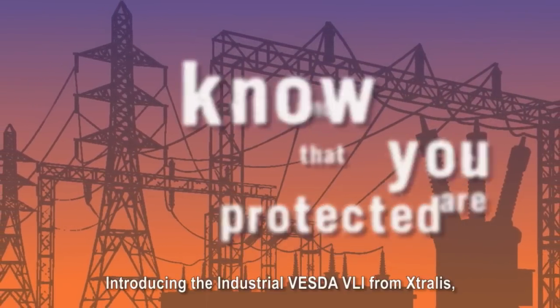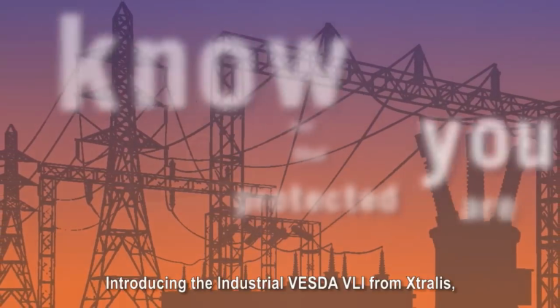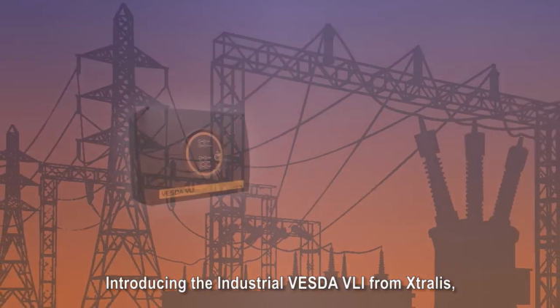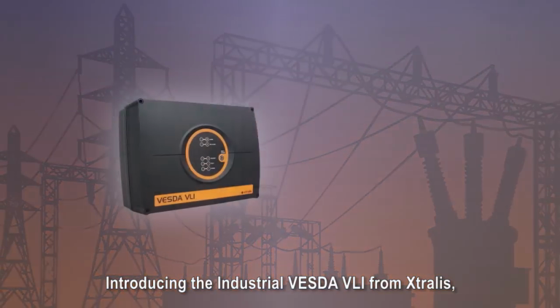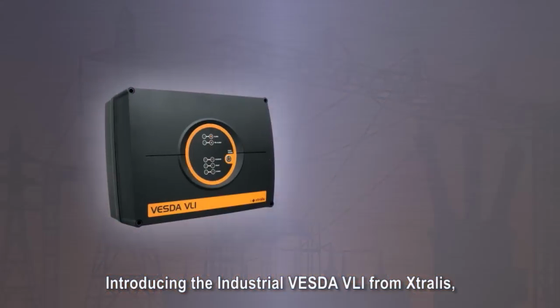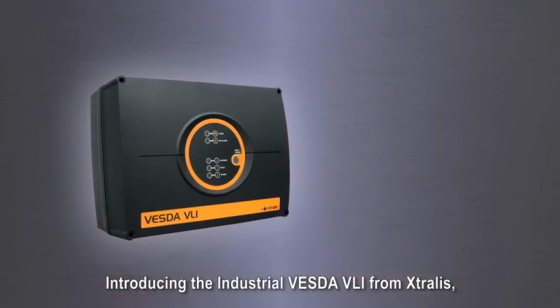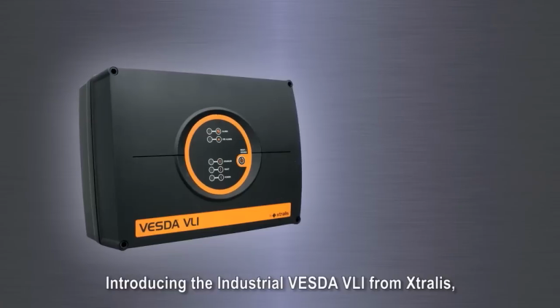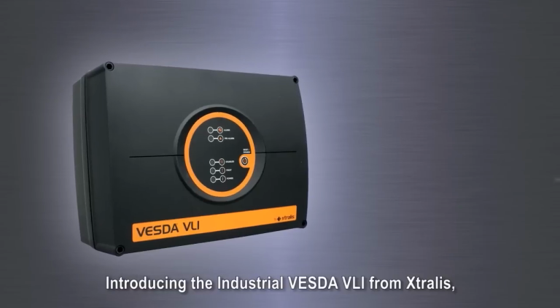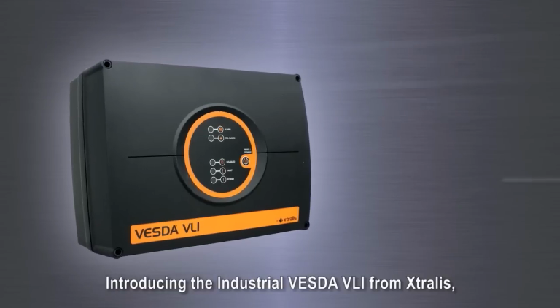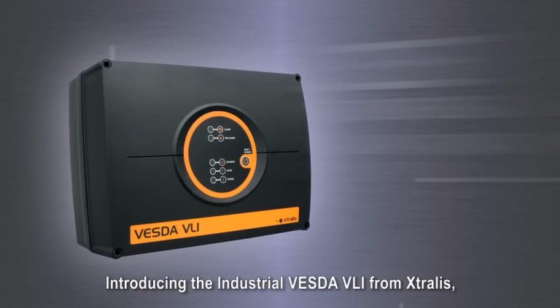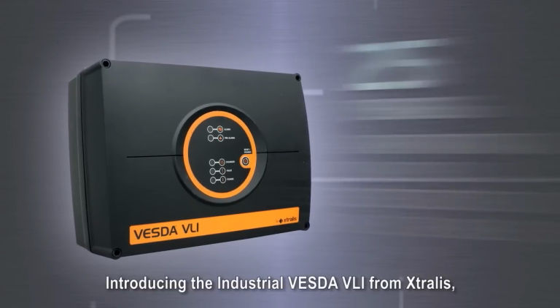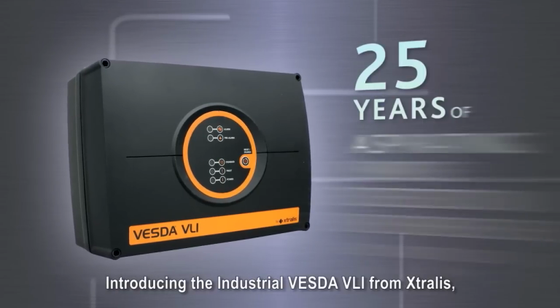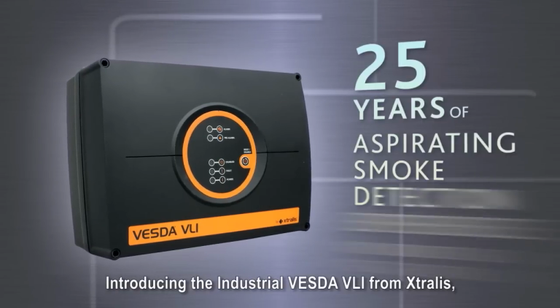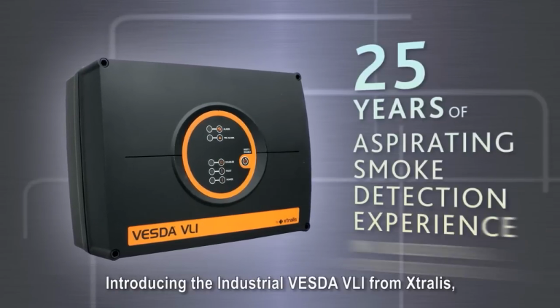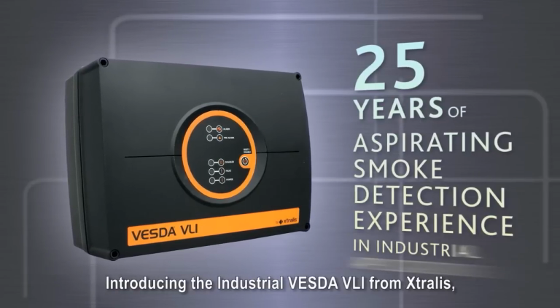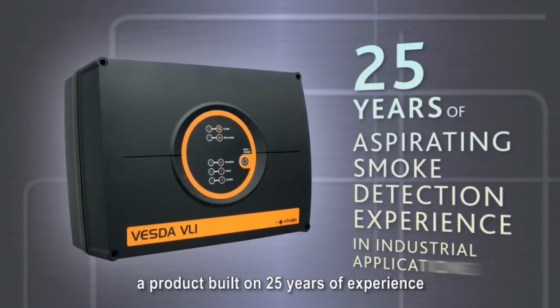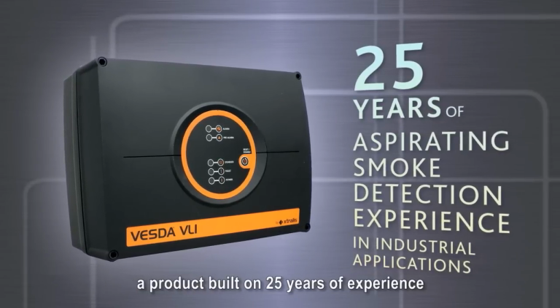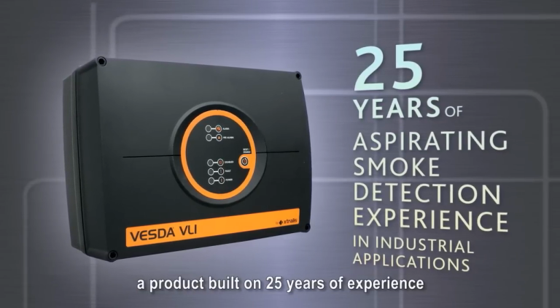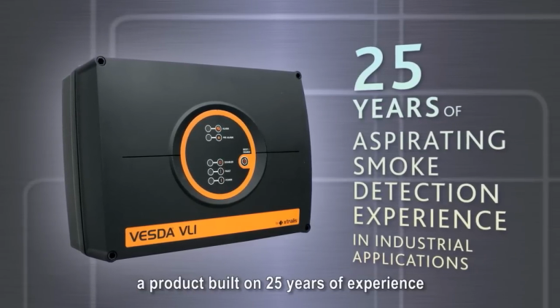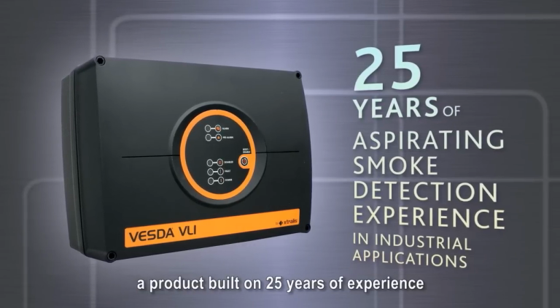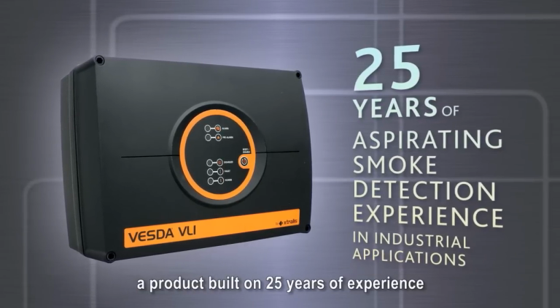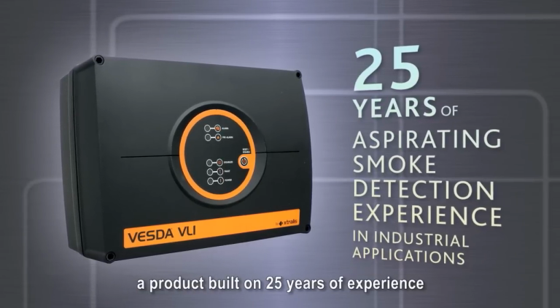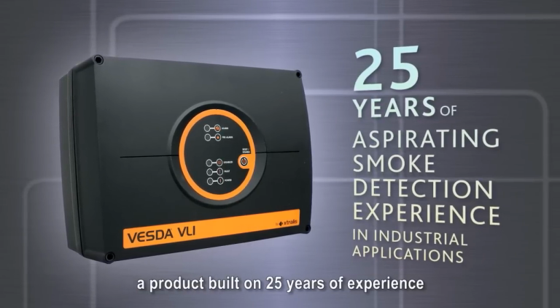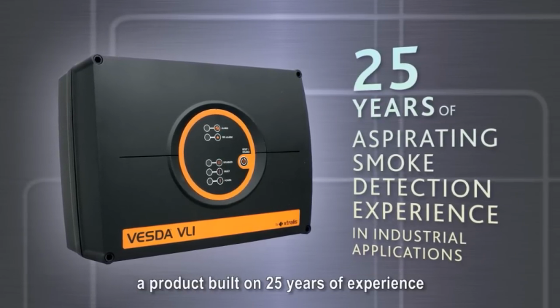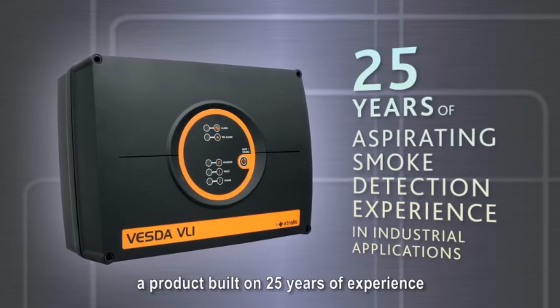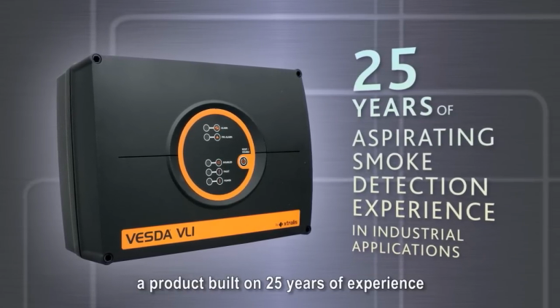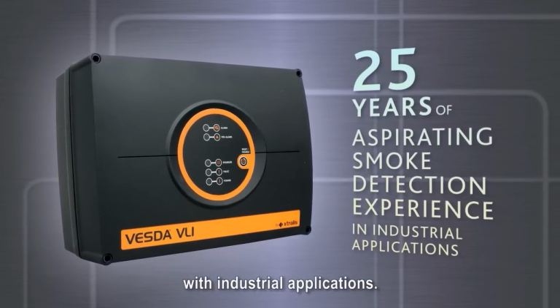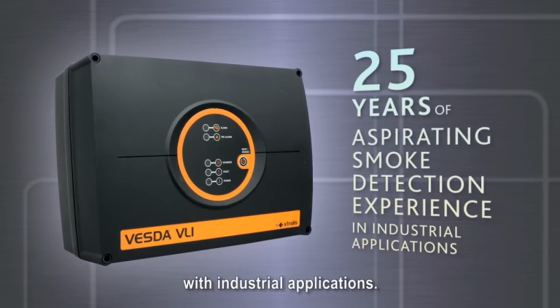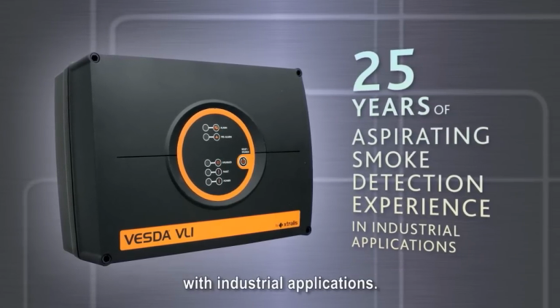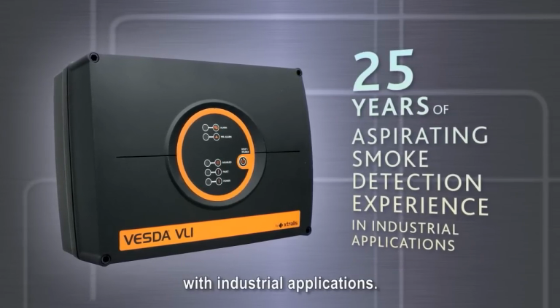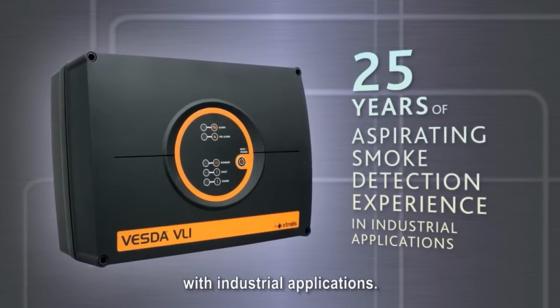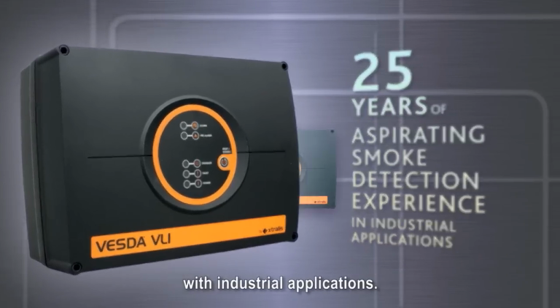Introducing the Industrial Vesta VLI from Extralis, a product built on 25 years of experience with industrial applications.